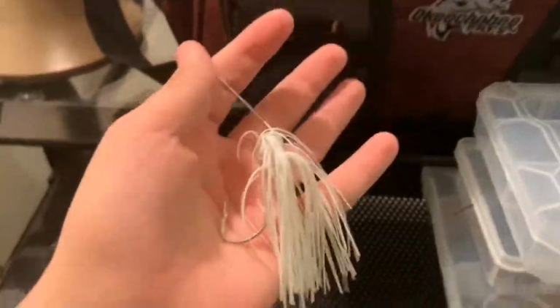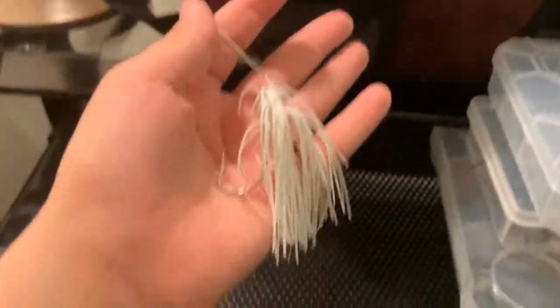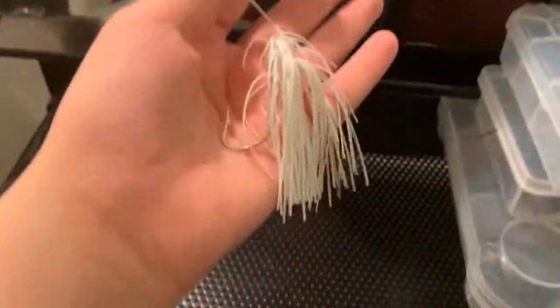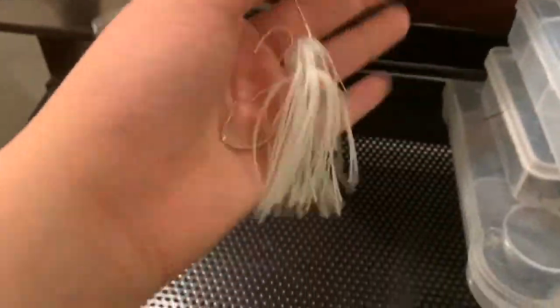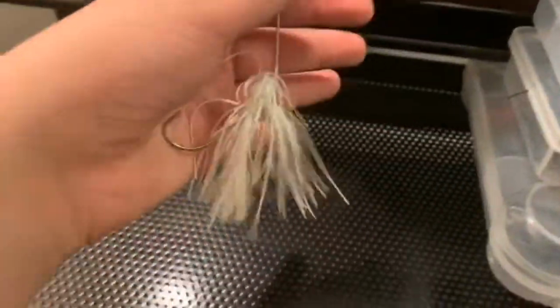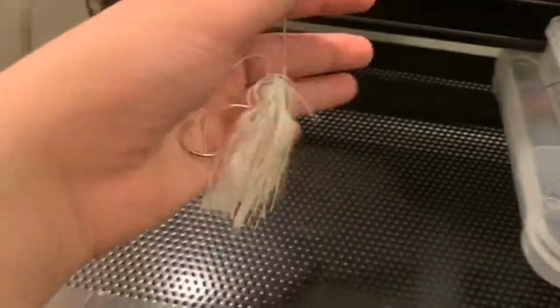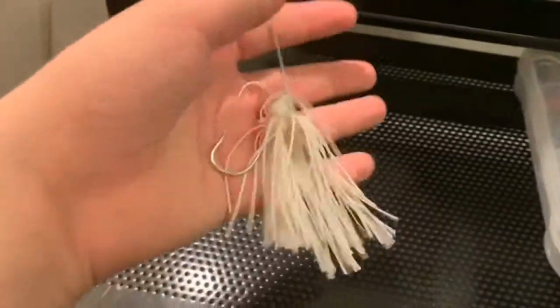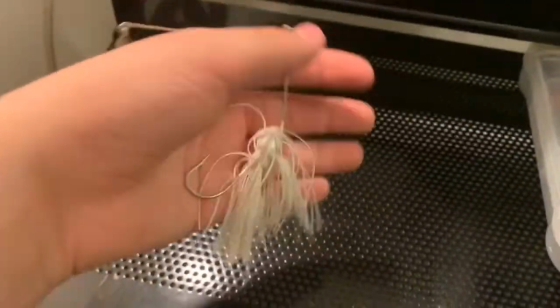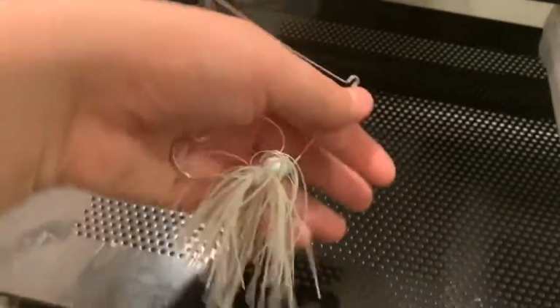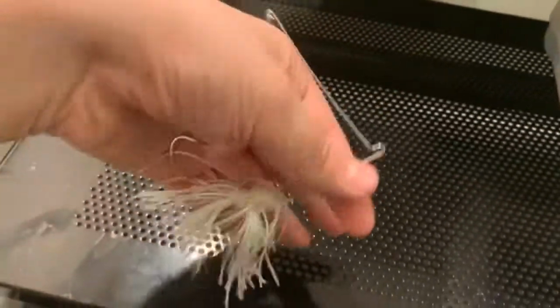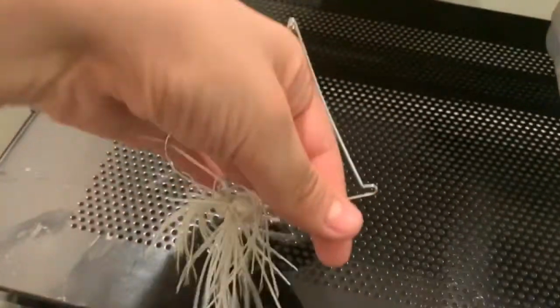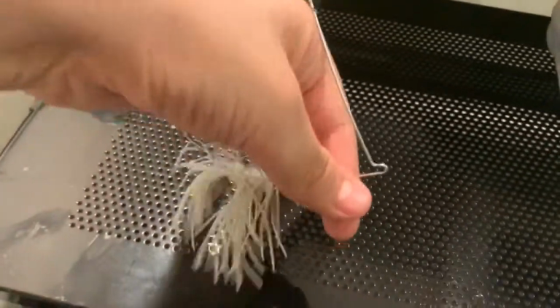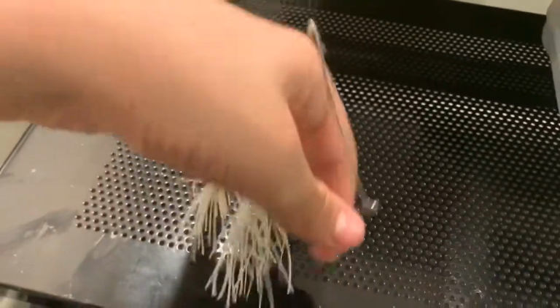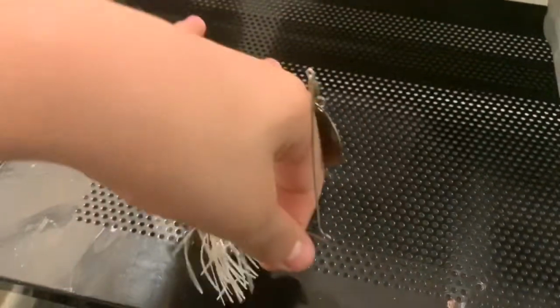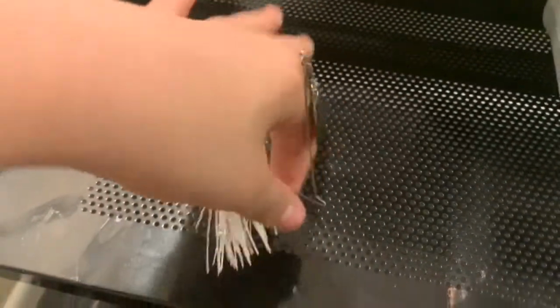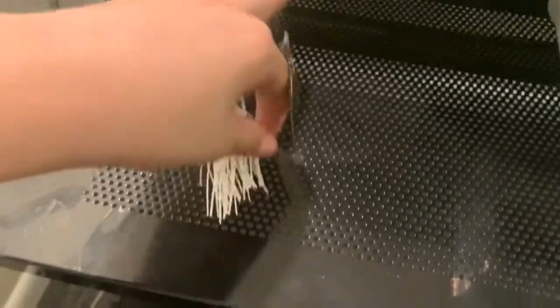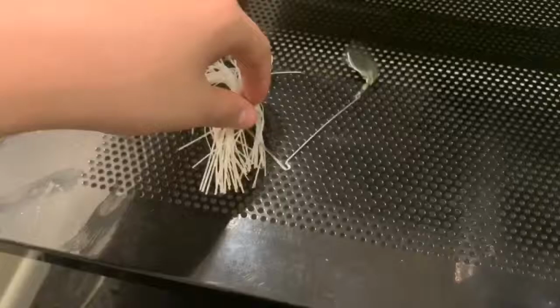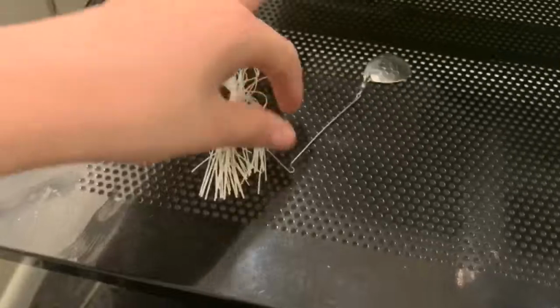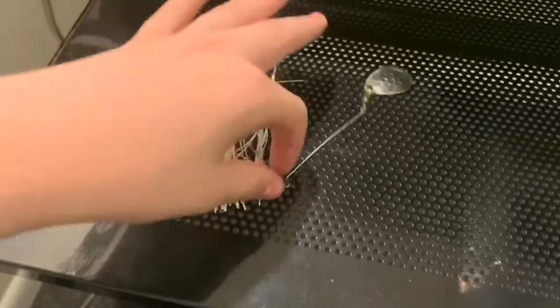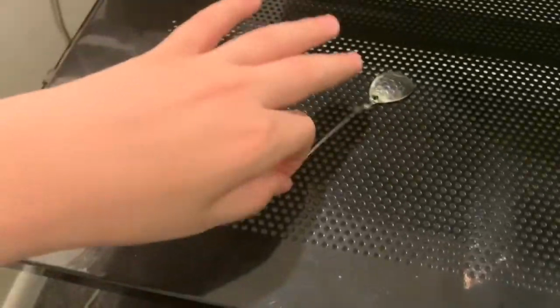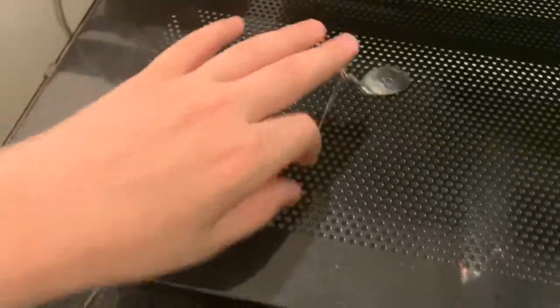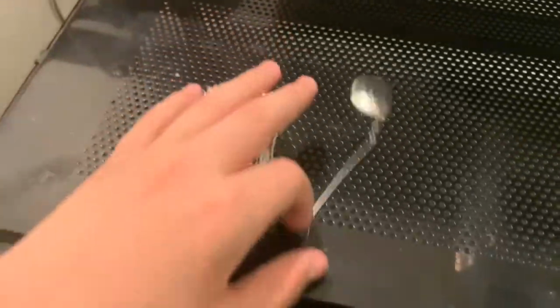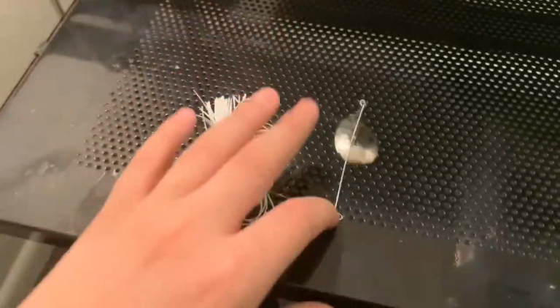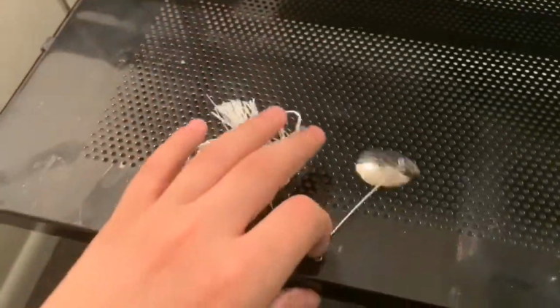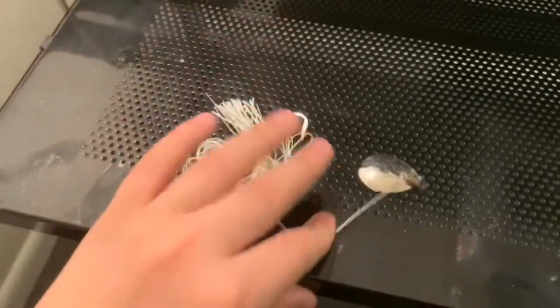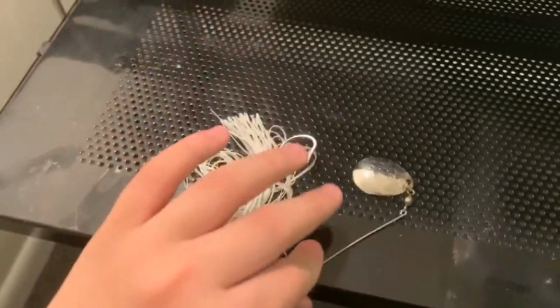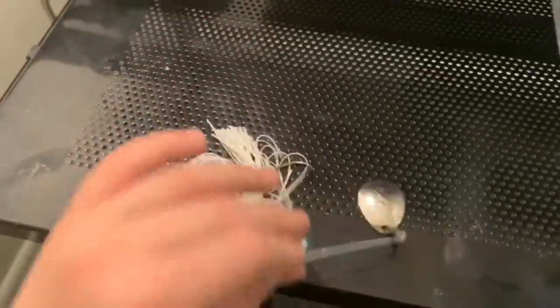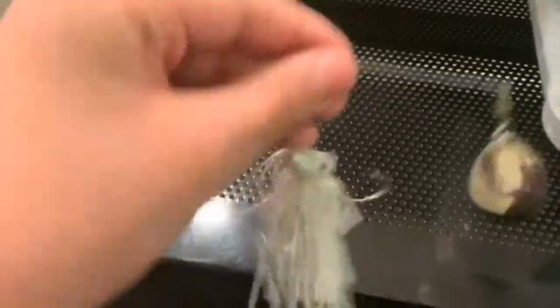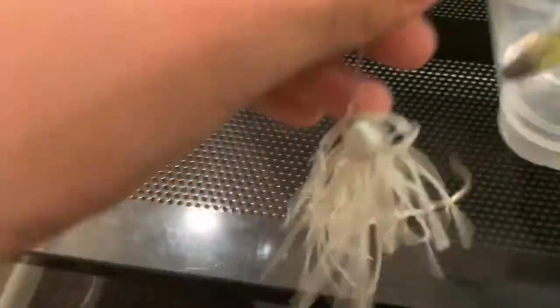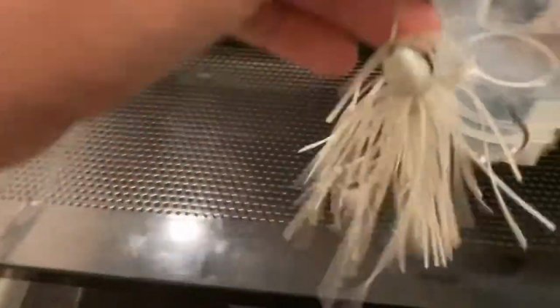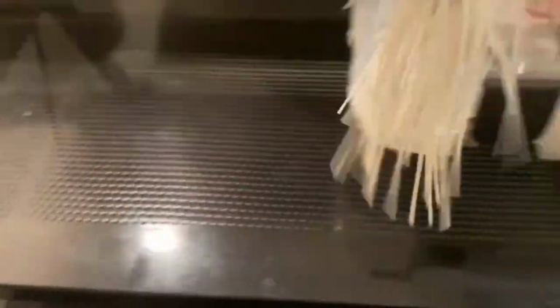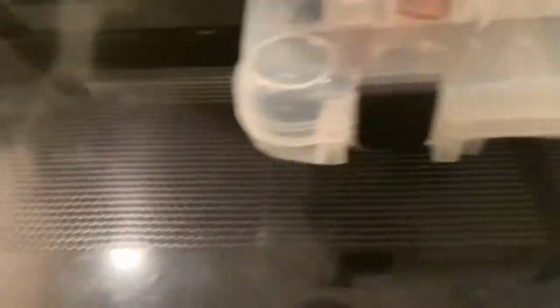Next thing we got is this little Cotton Cordell spinner bait — like I said, I really use a lot of Cotton Cordell stuff.